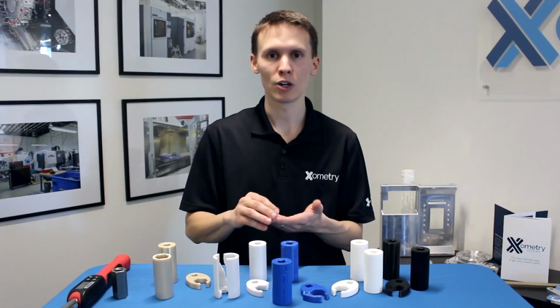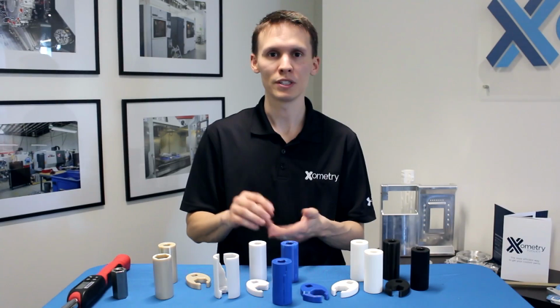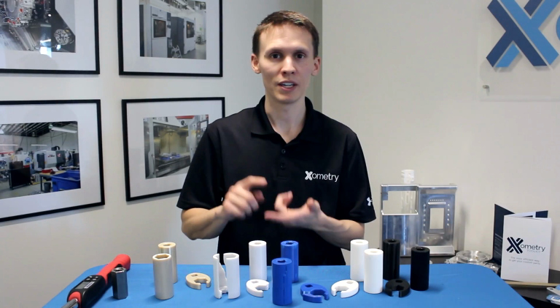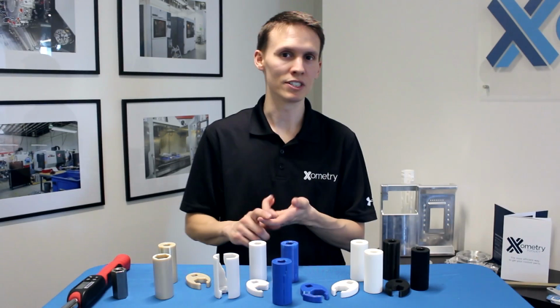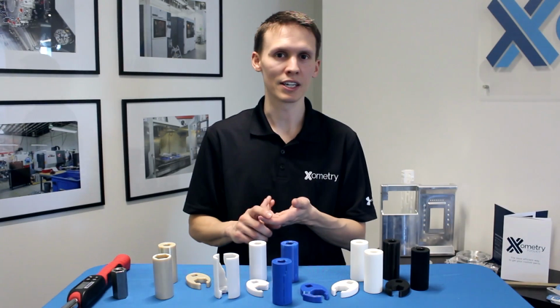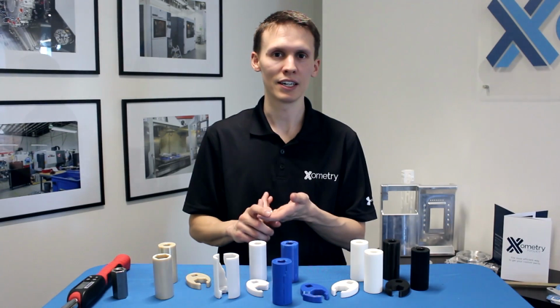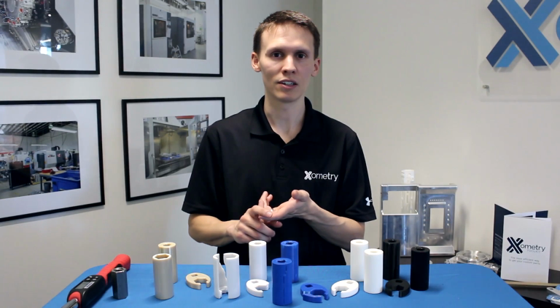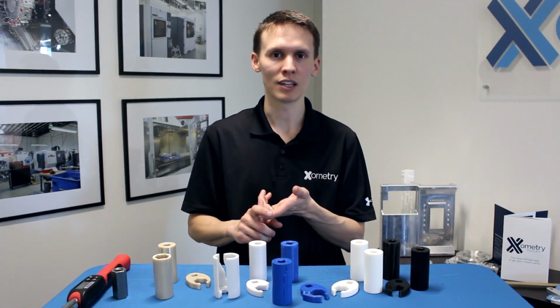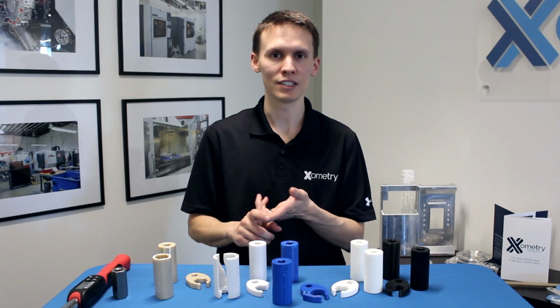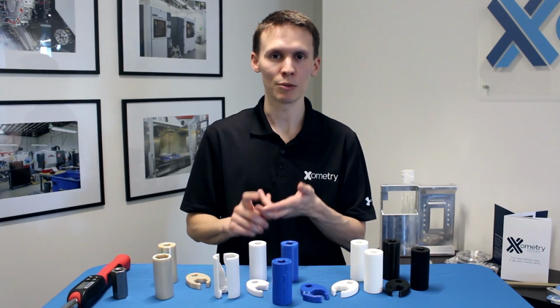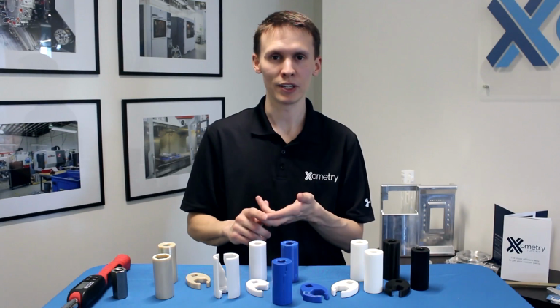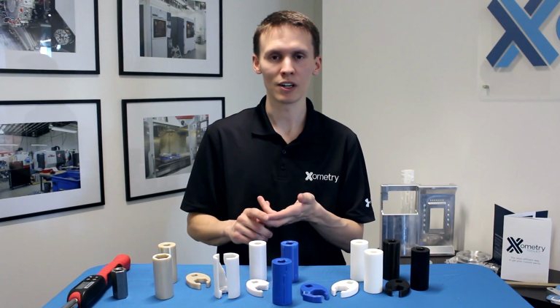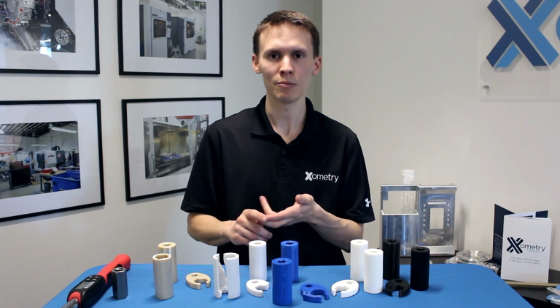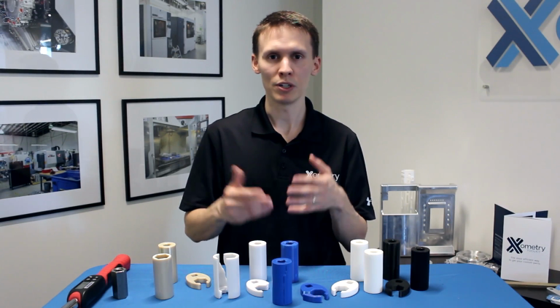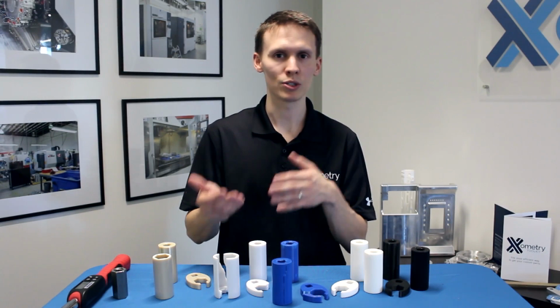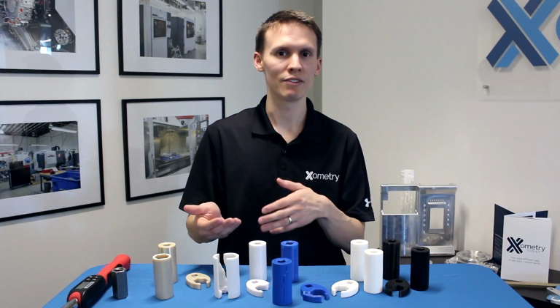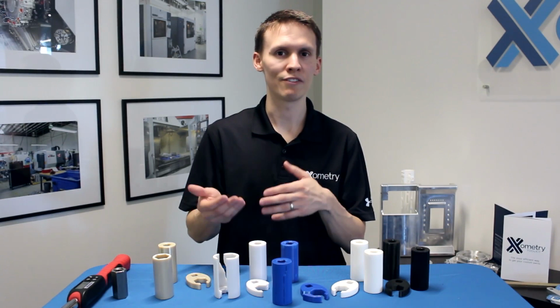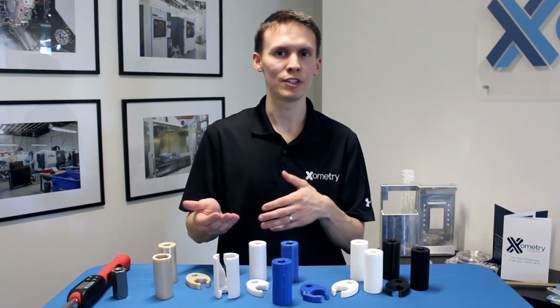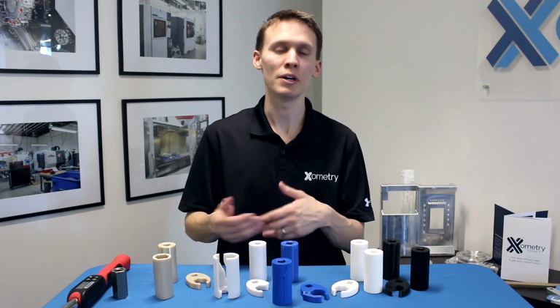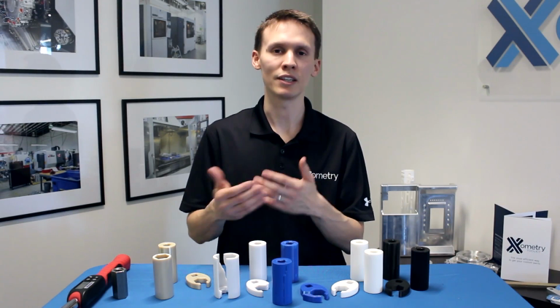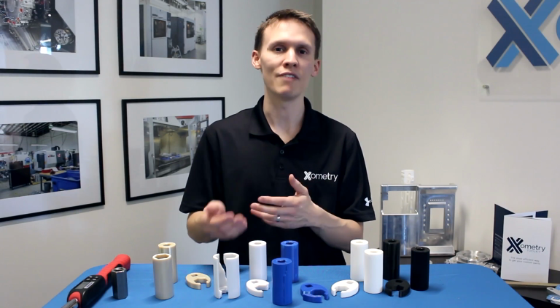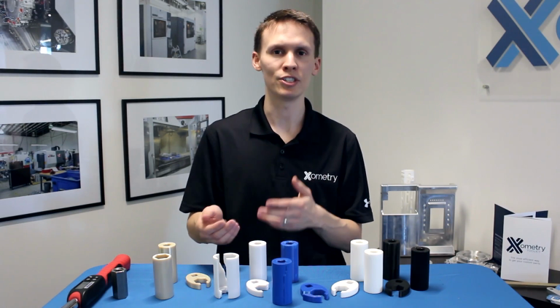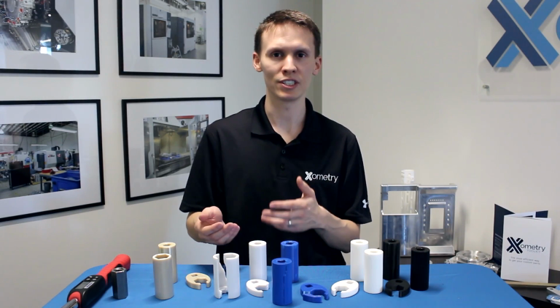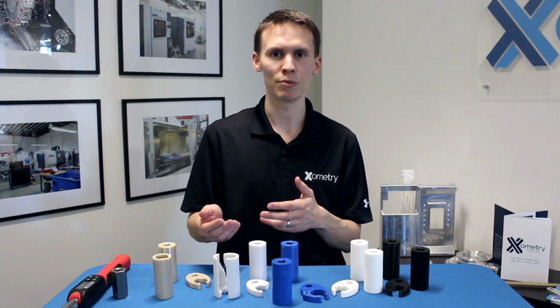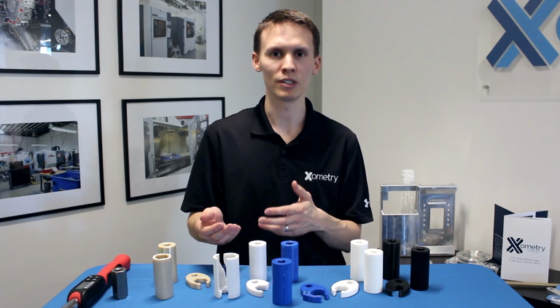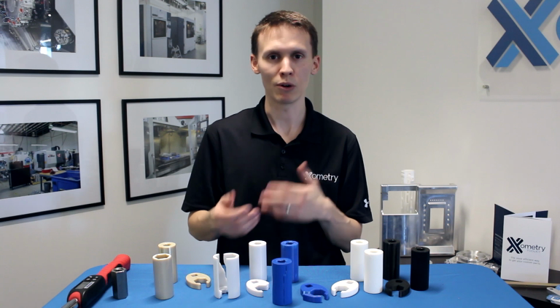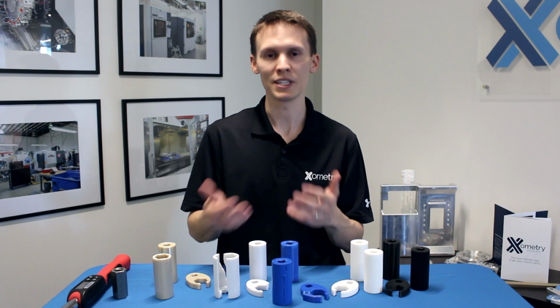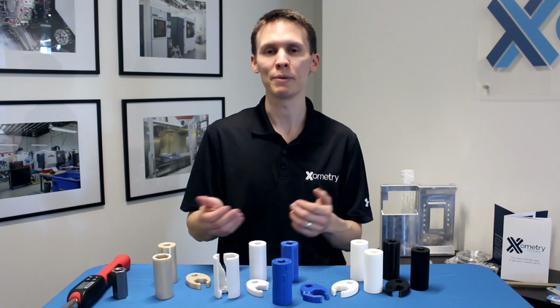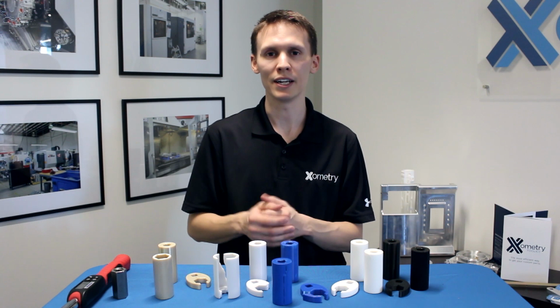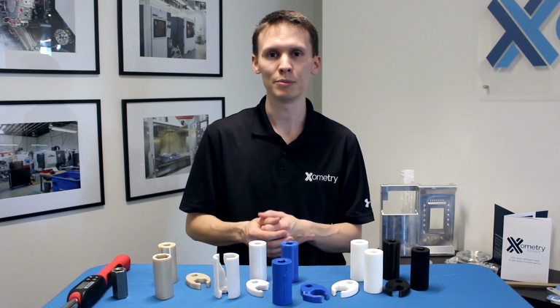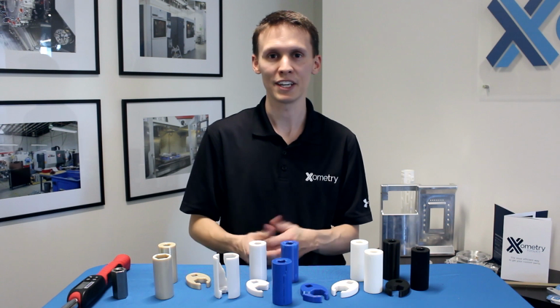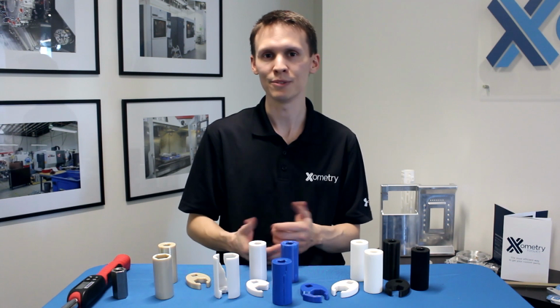As always, we have design guides online at Xometry.com. We also have our FAQ and live engineering support, and we're always happy to help. Thank you.